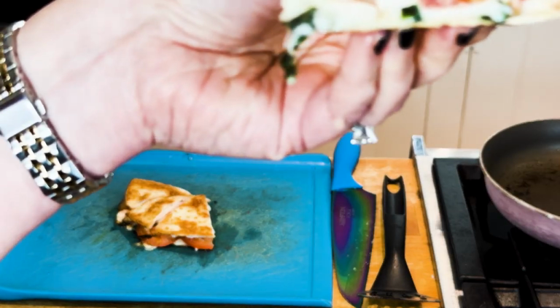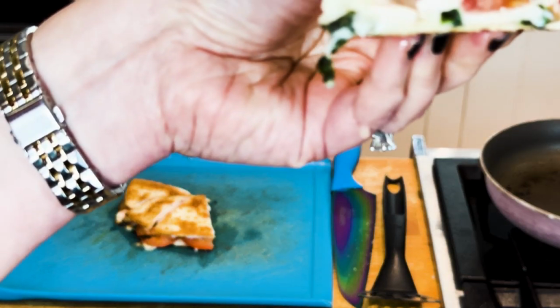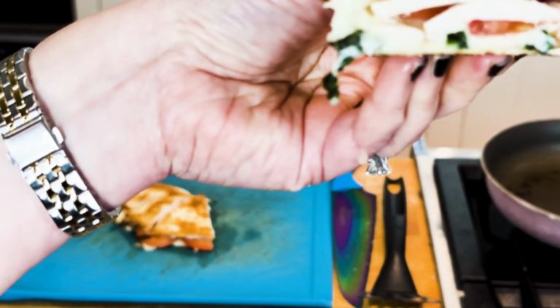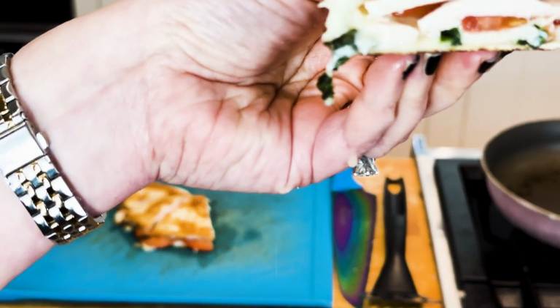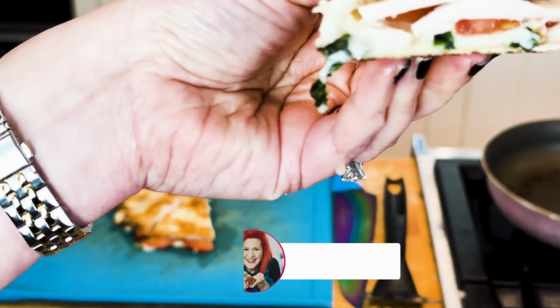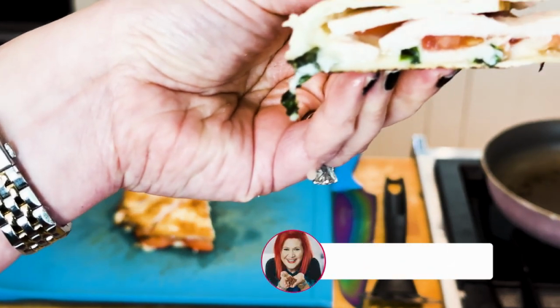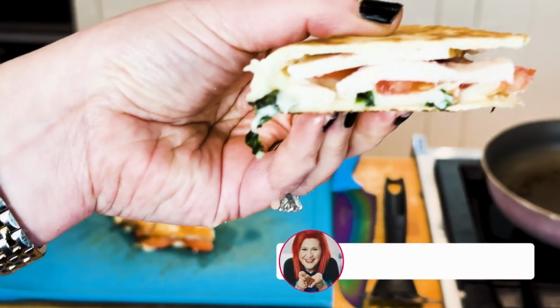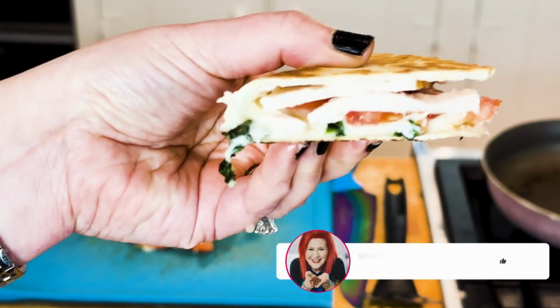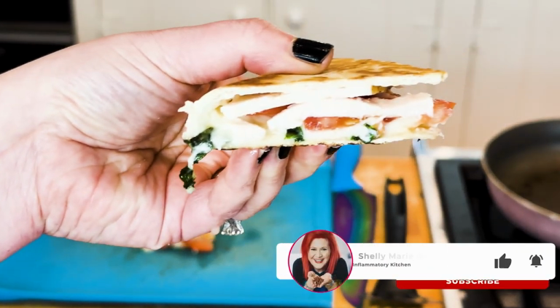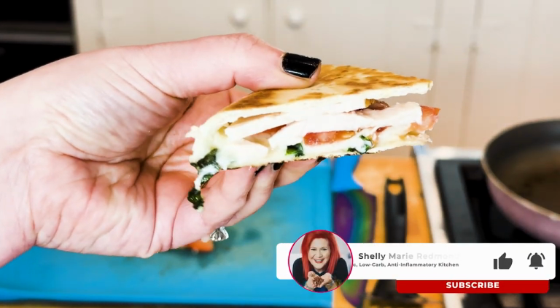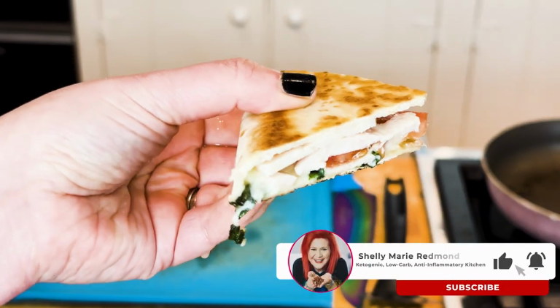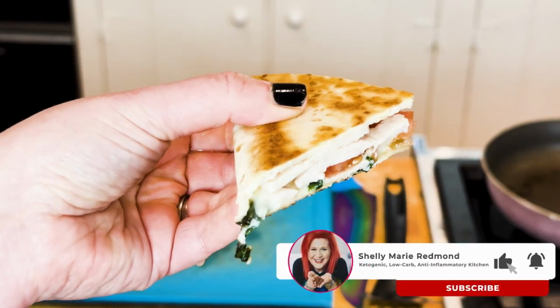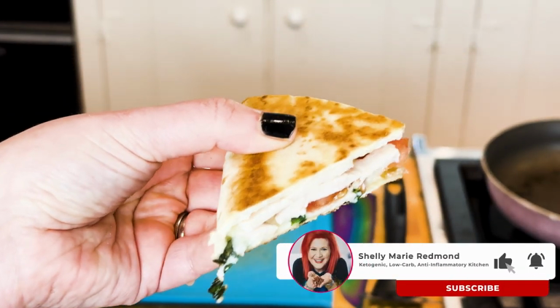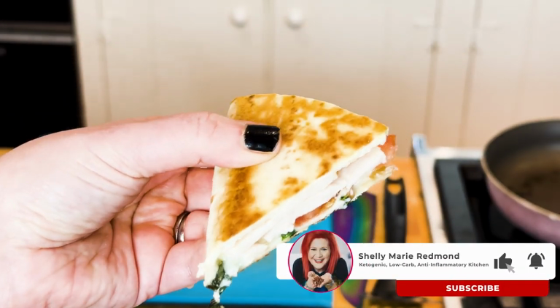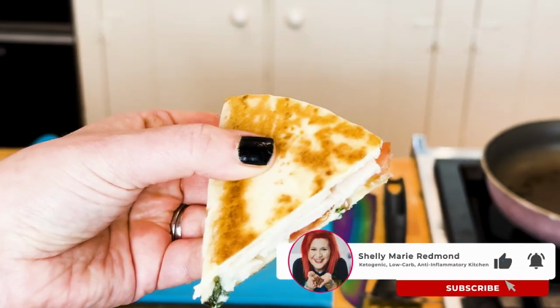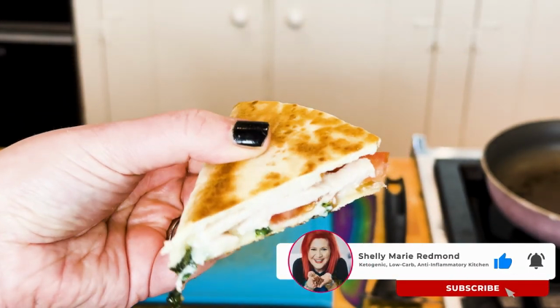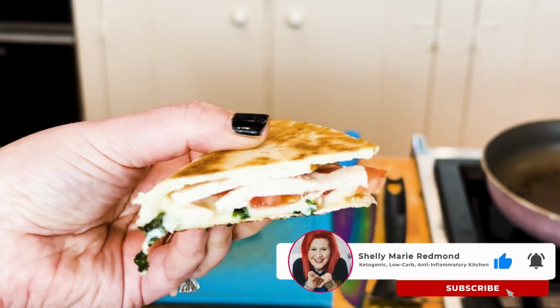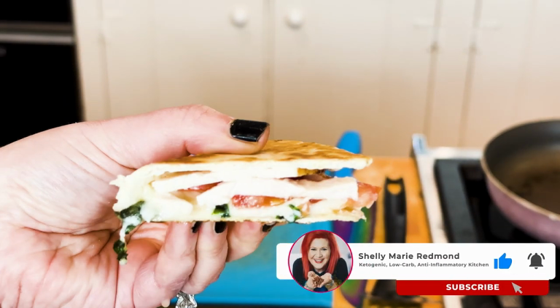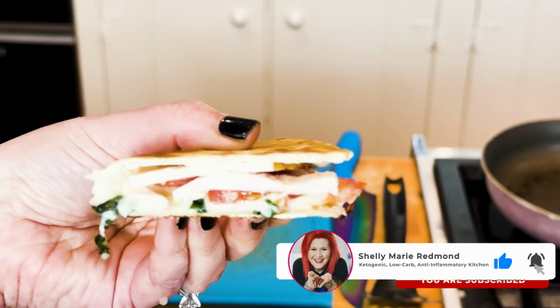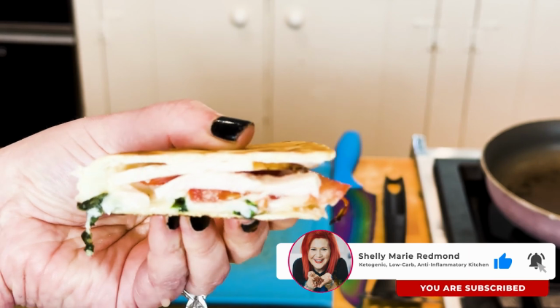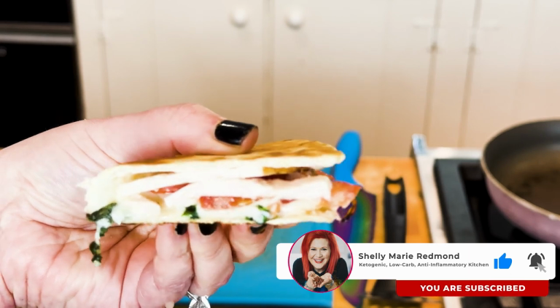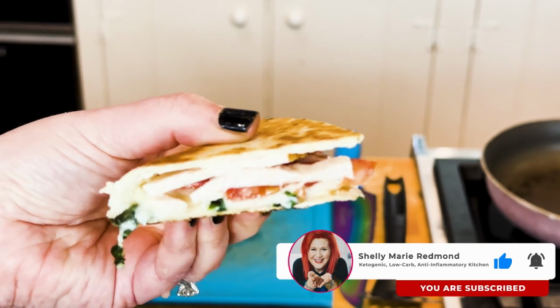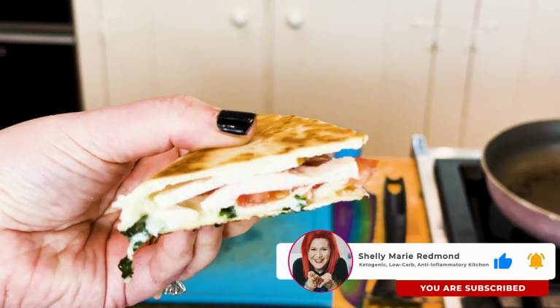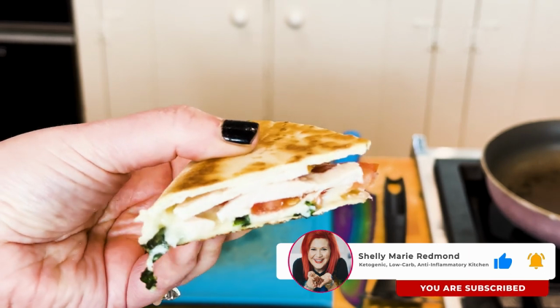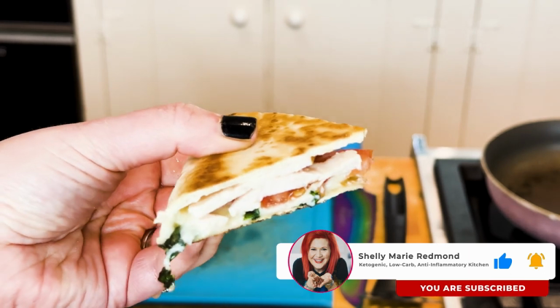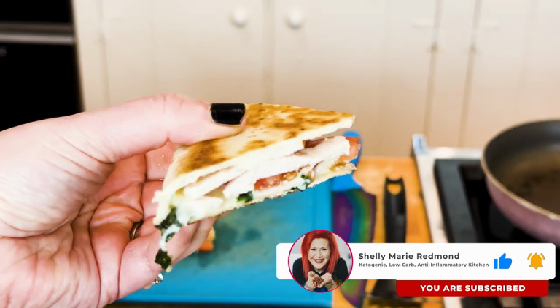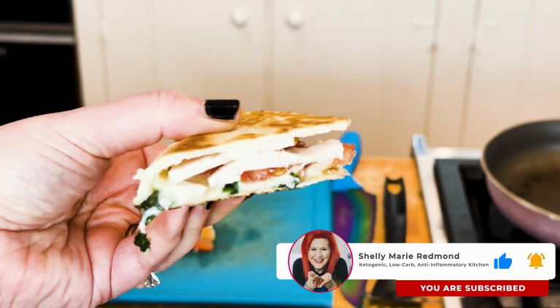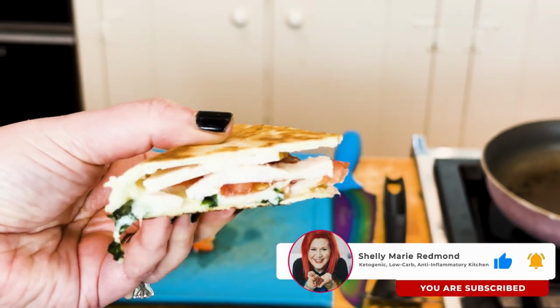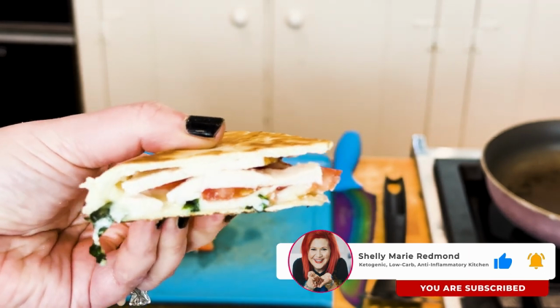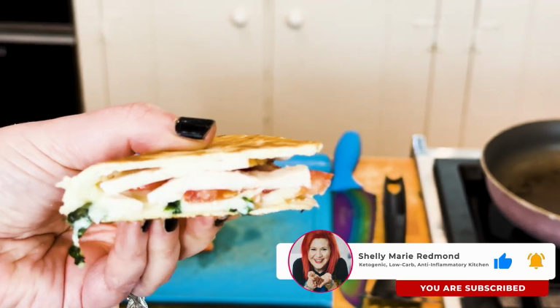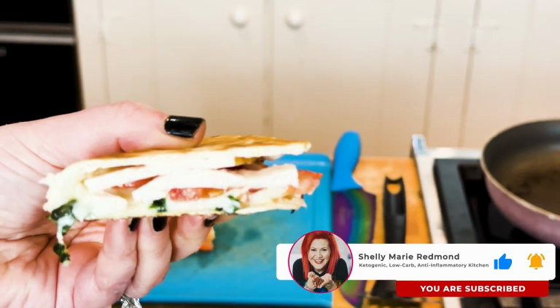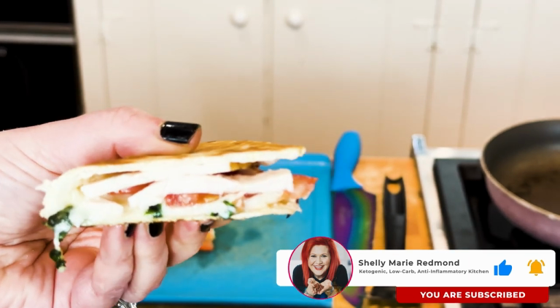If you're new here, I'm dietitian Shelly. I'm so glad you're here, and I want you to subscribe.